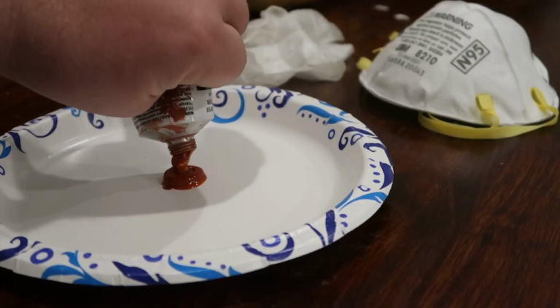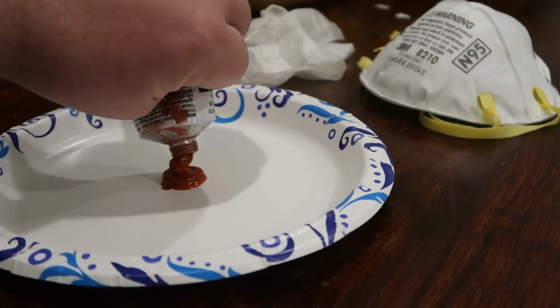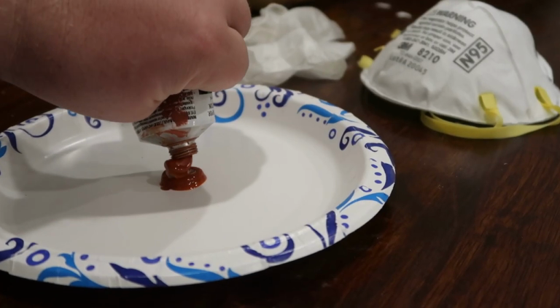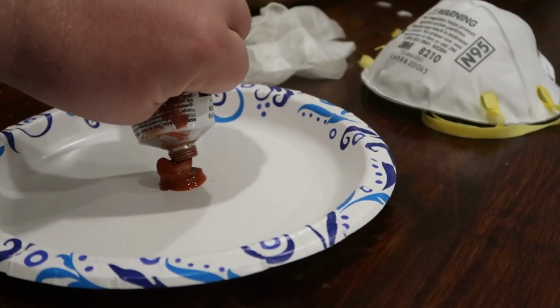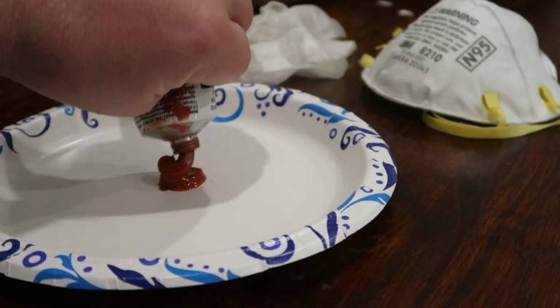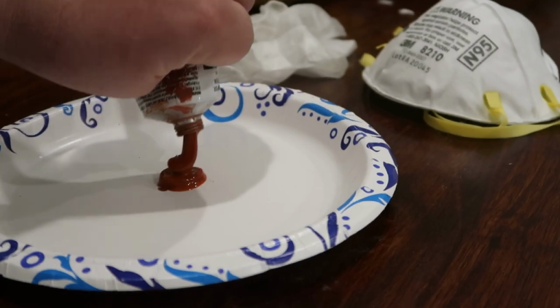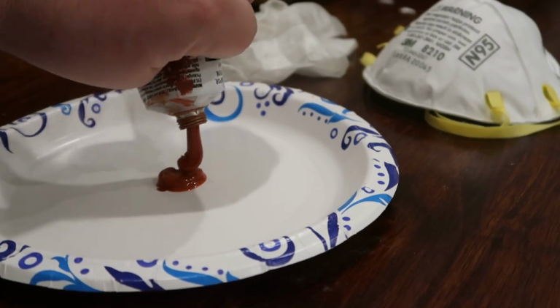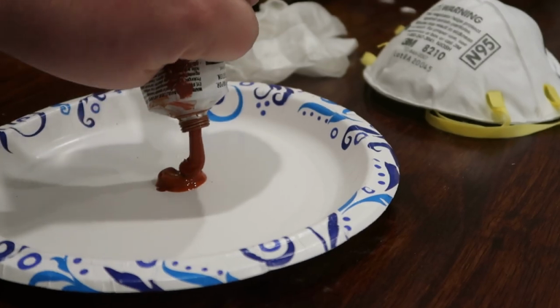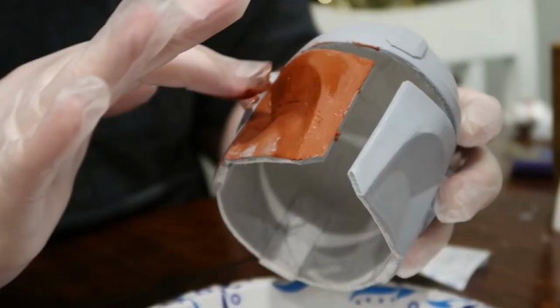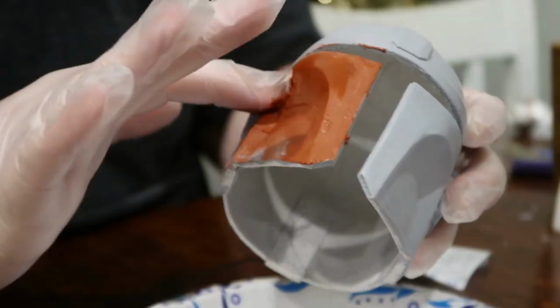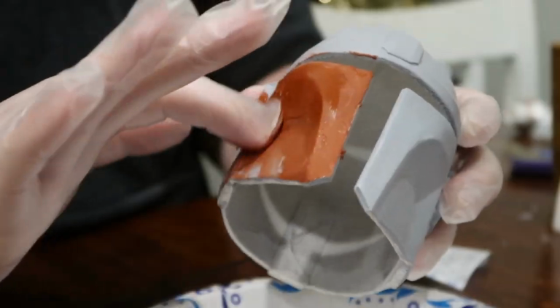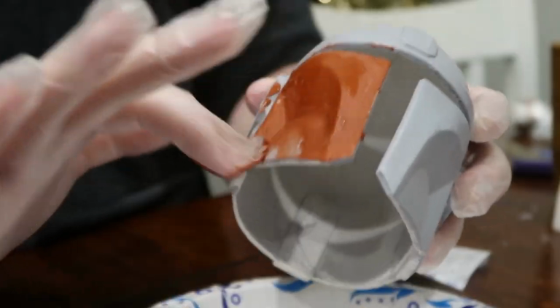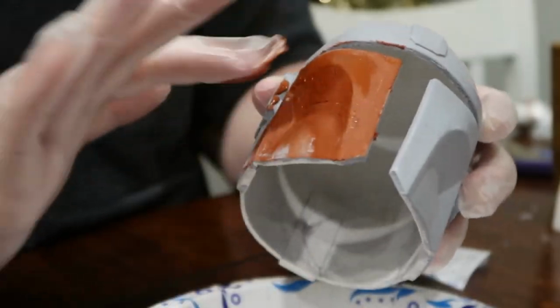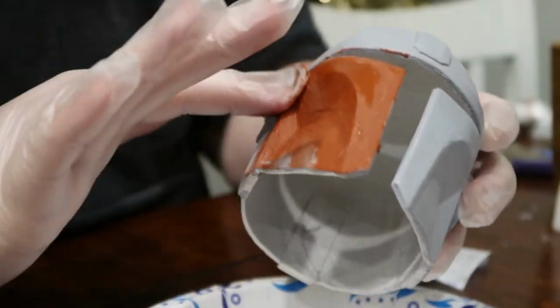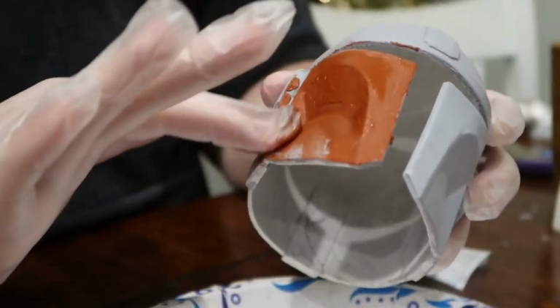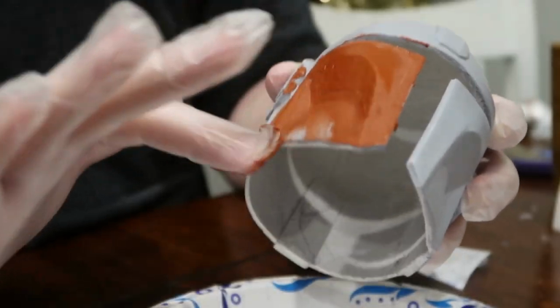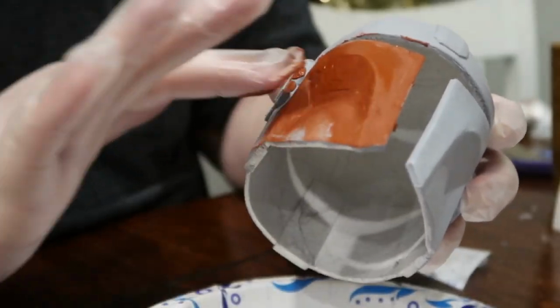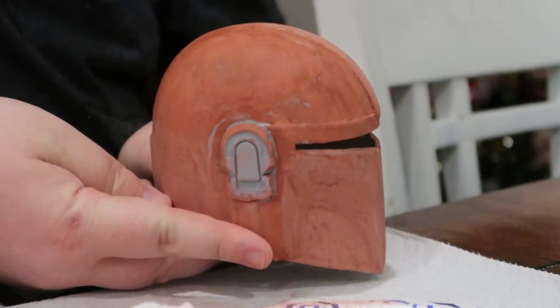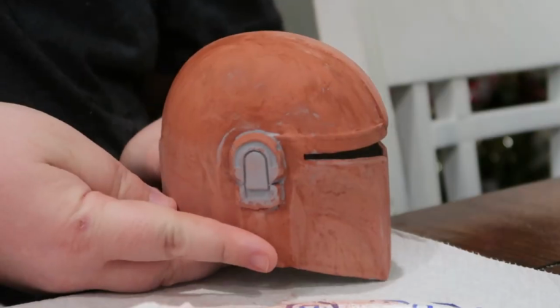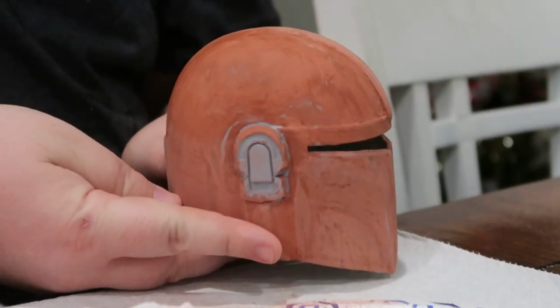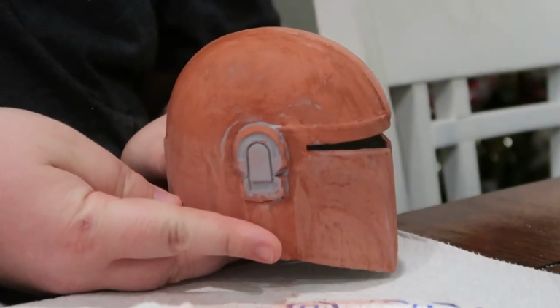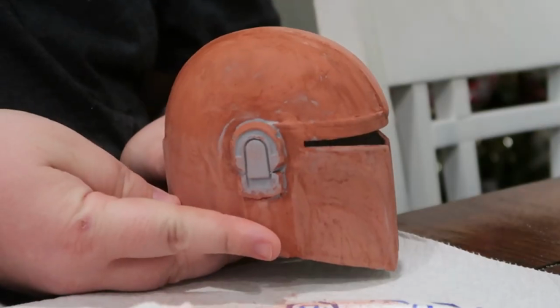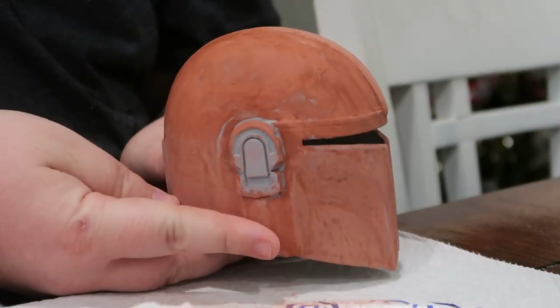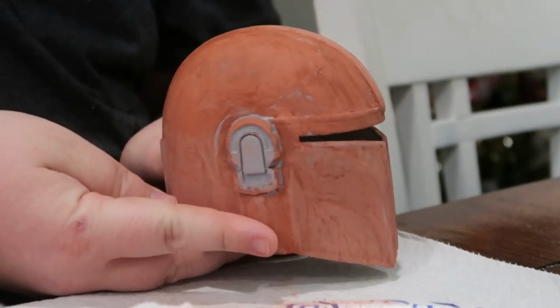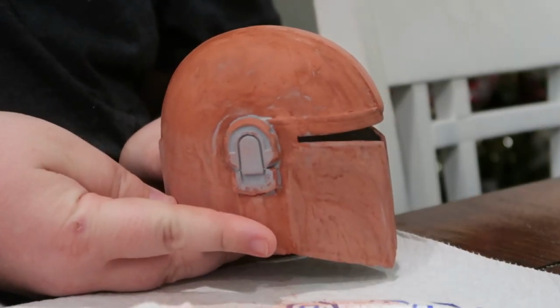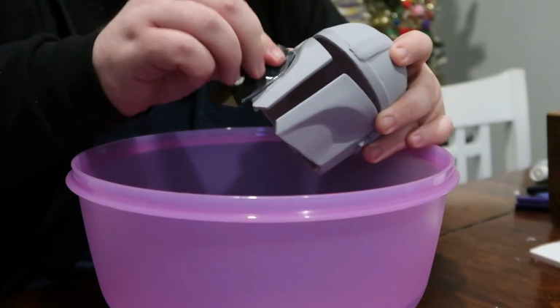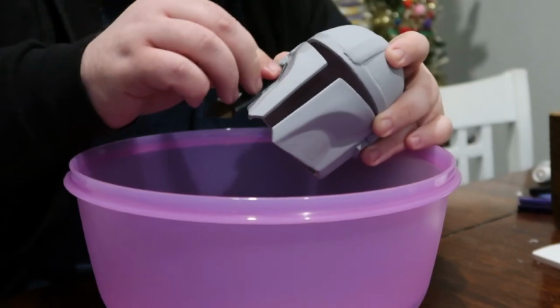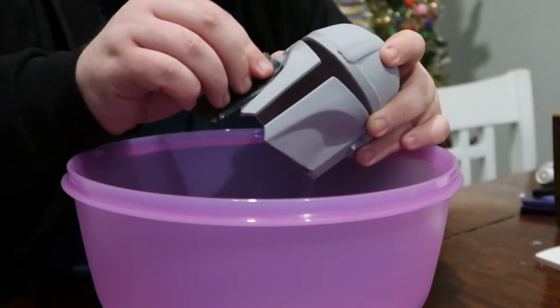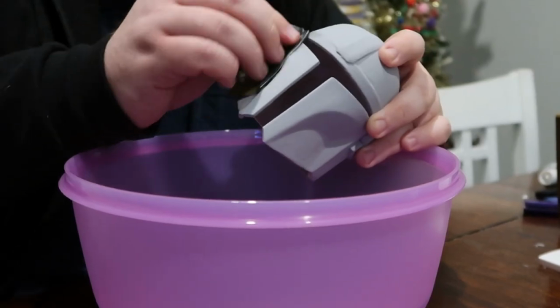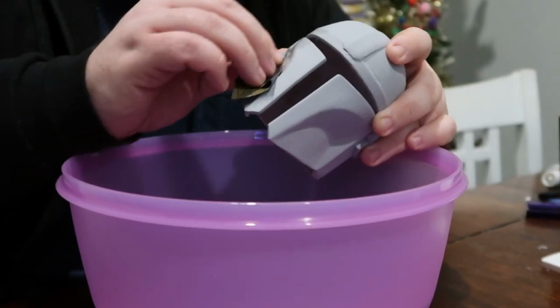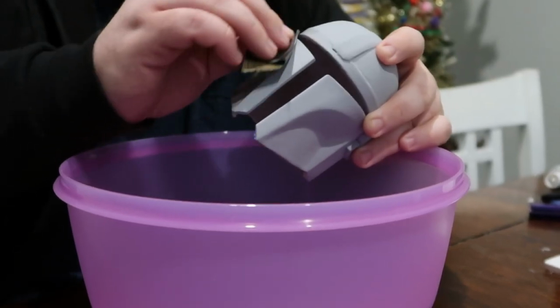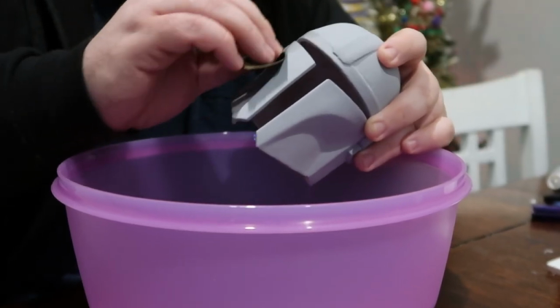Hello and welcome back to the channel. Today we're going to be making a custom Mandalorian helmet.